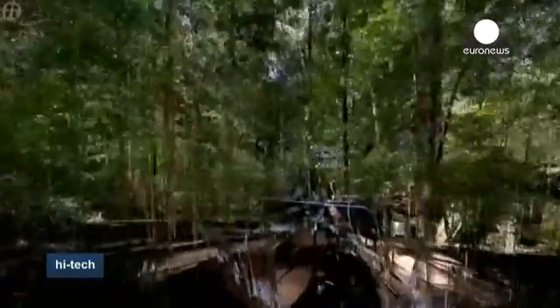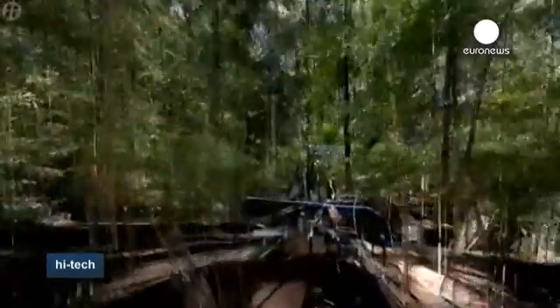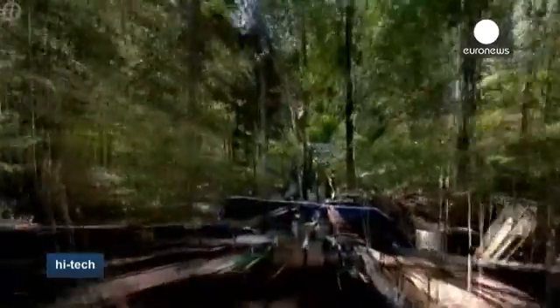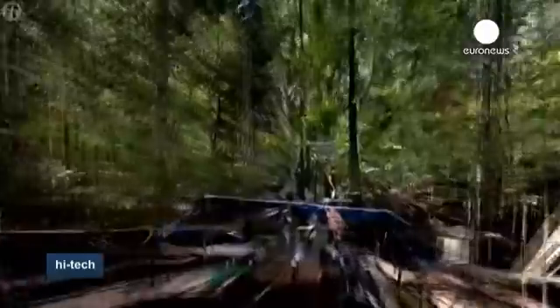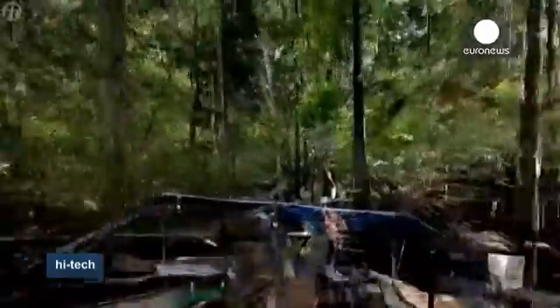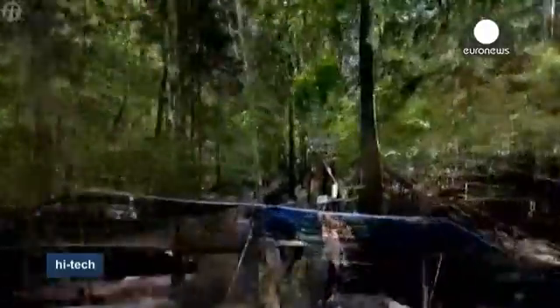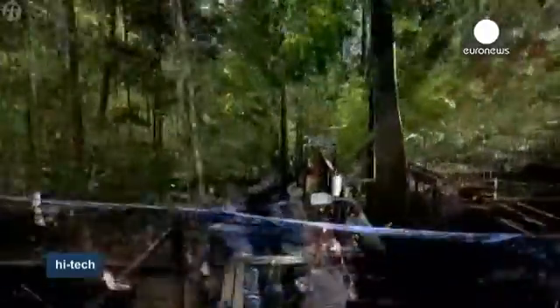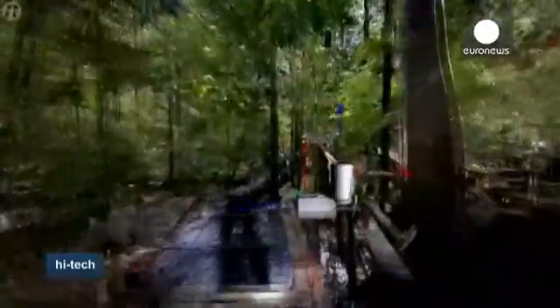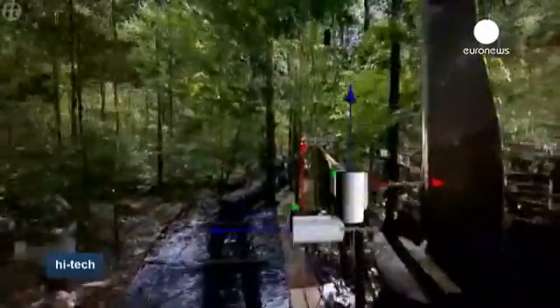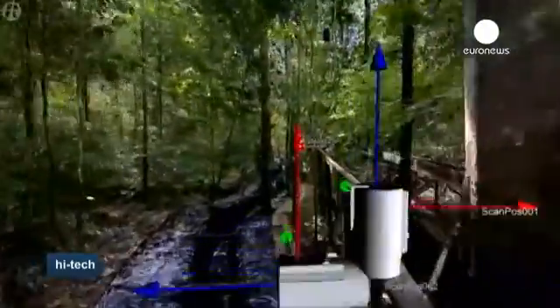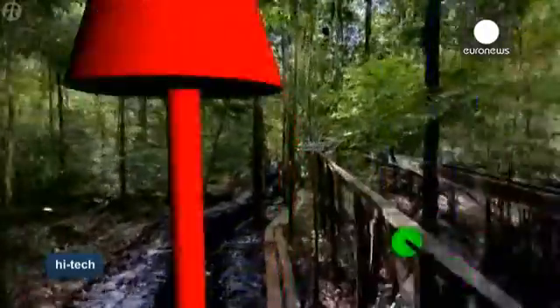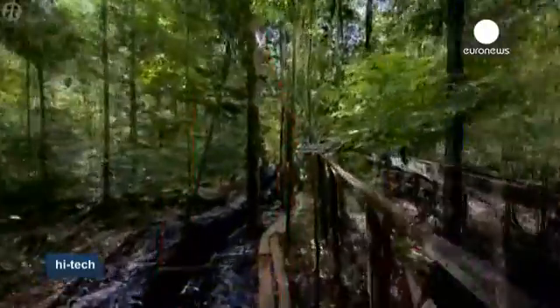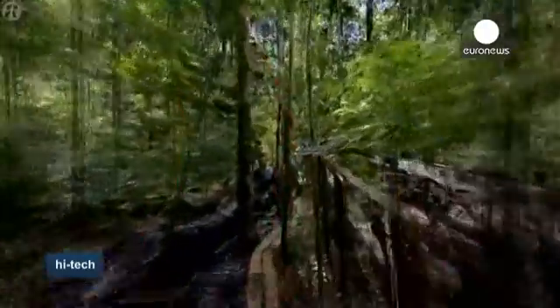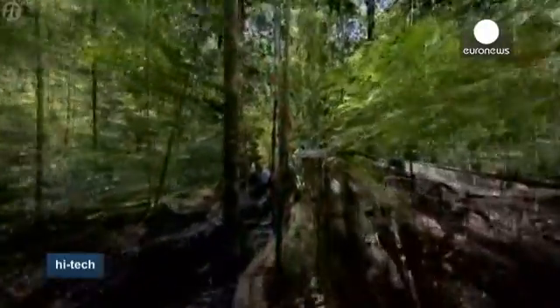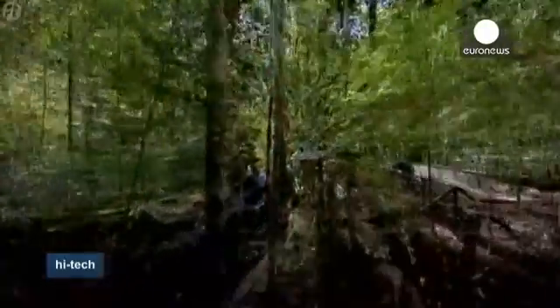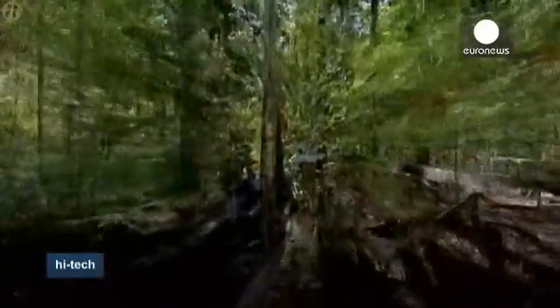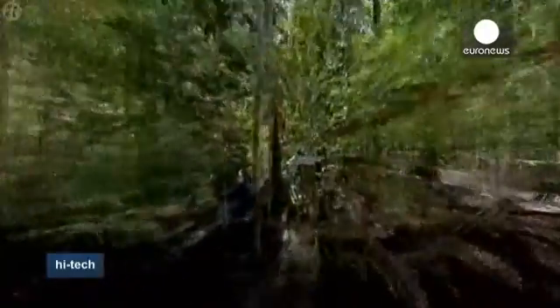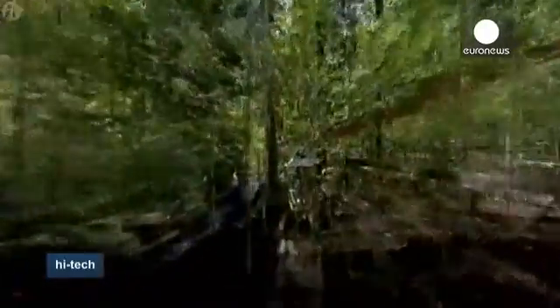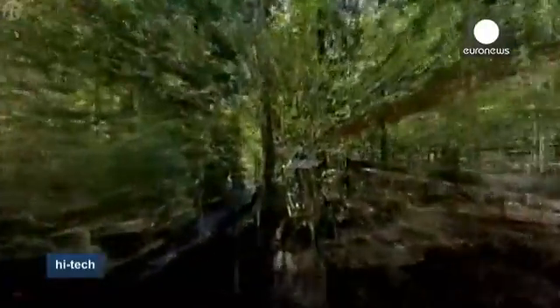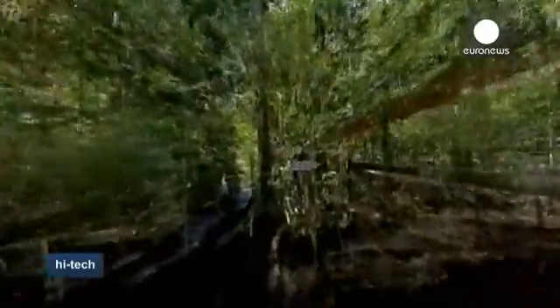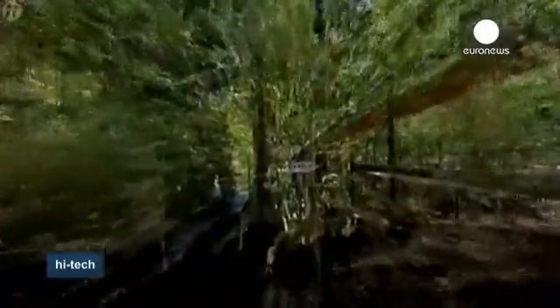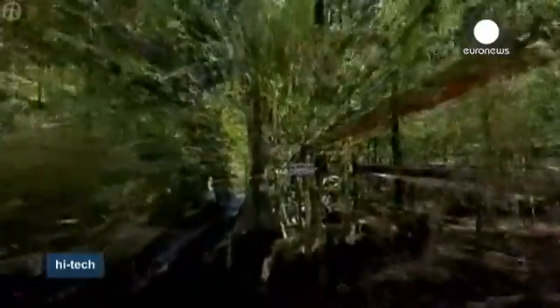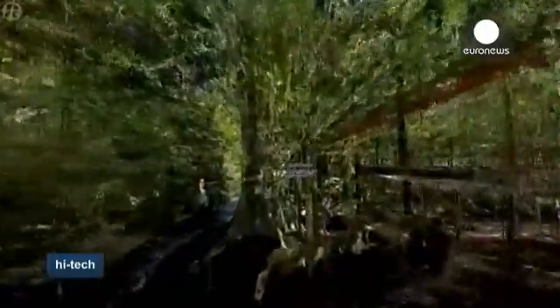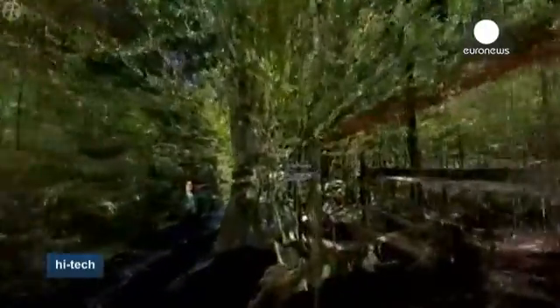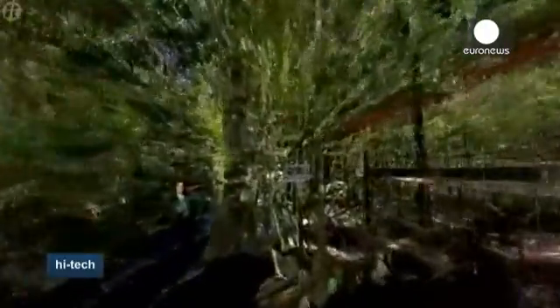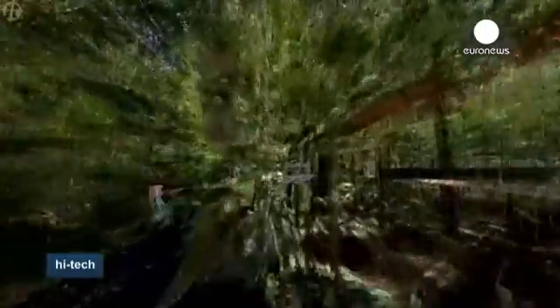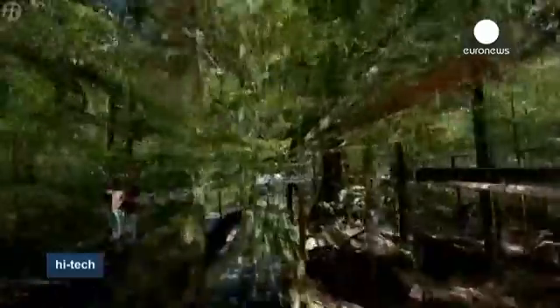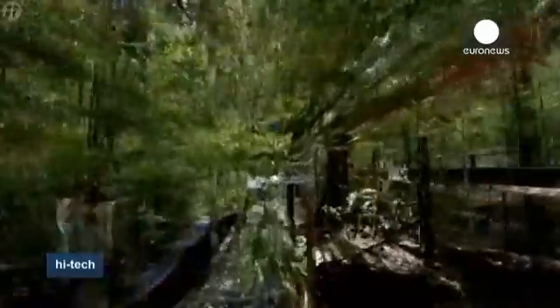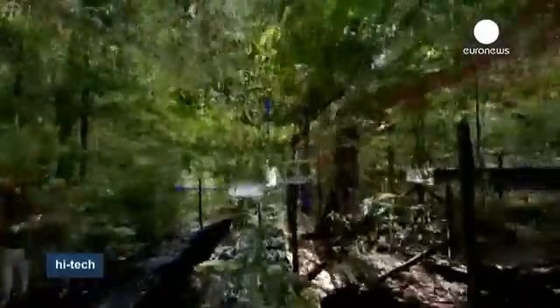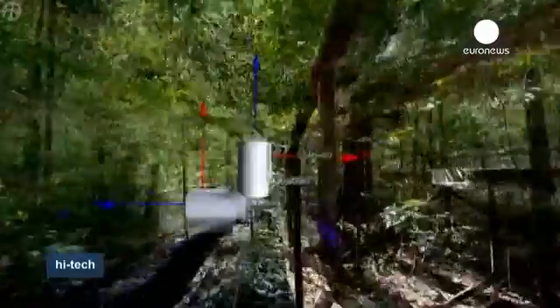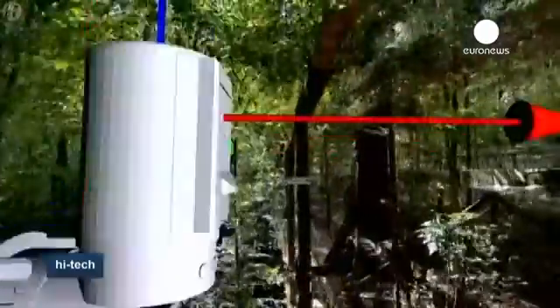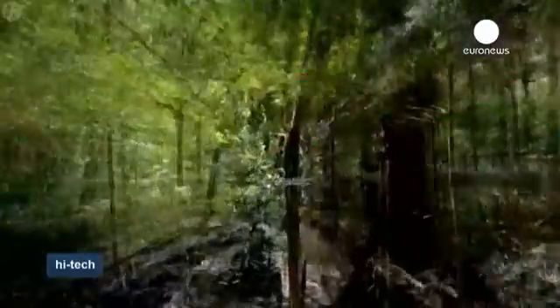This data can be used alongside precision photography to generate a three-dimensional portrait of a forest.